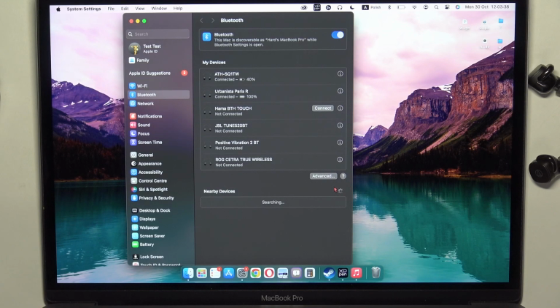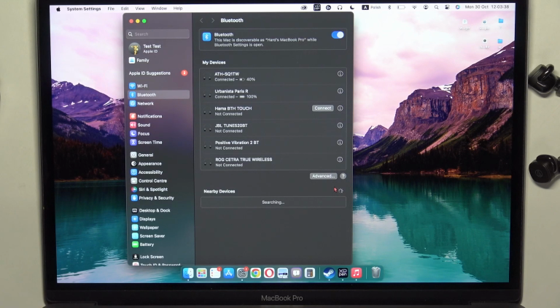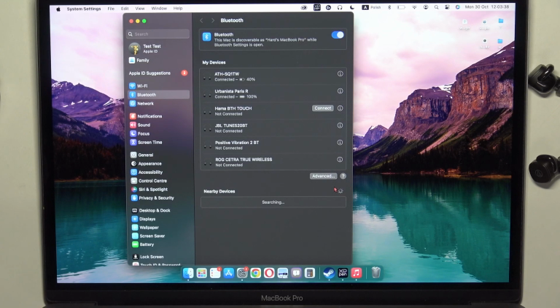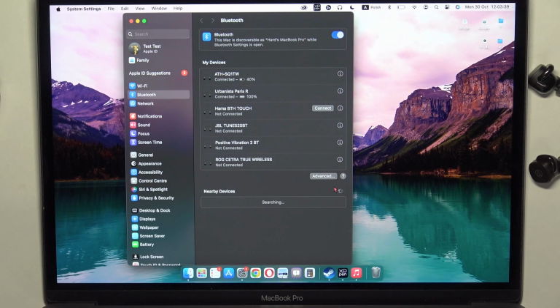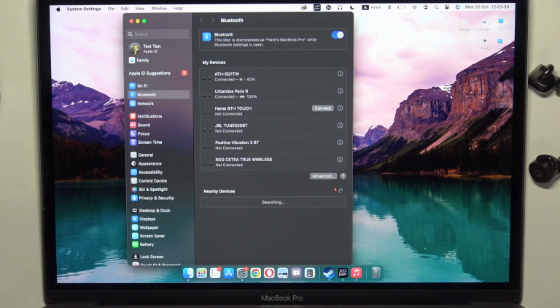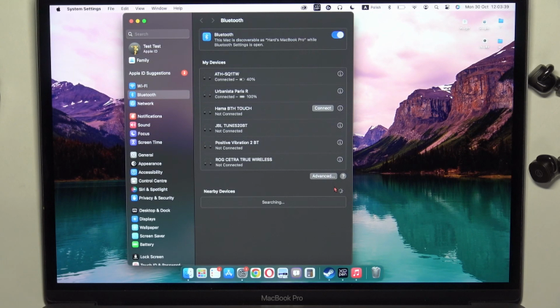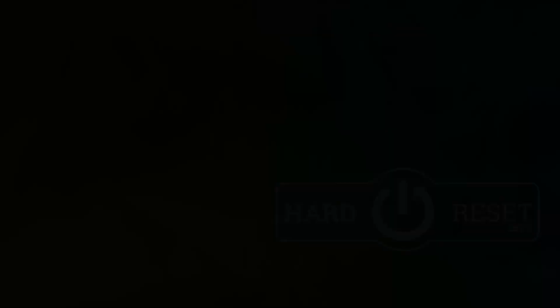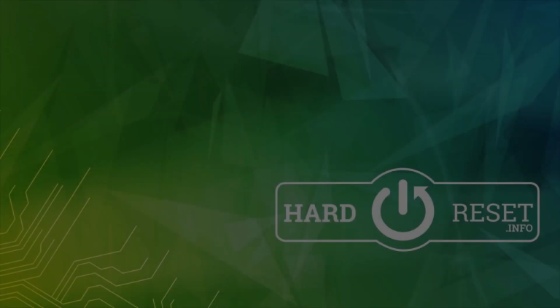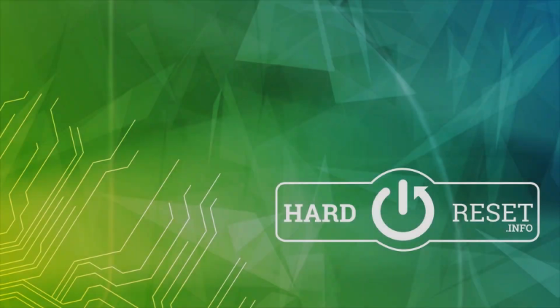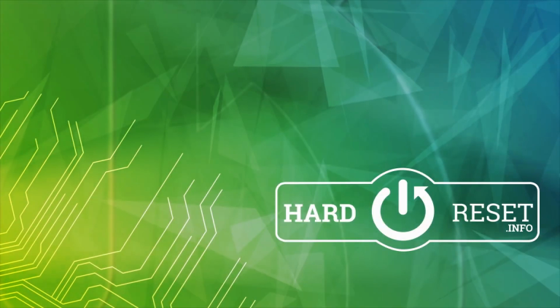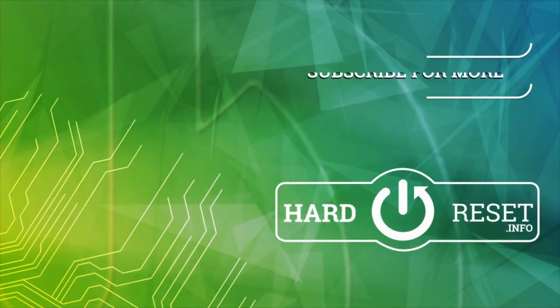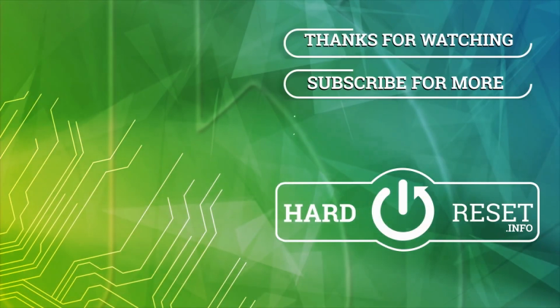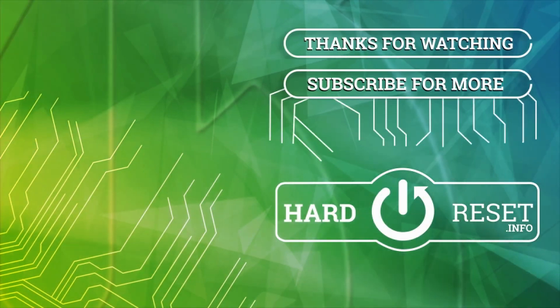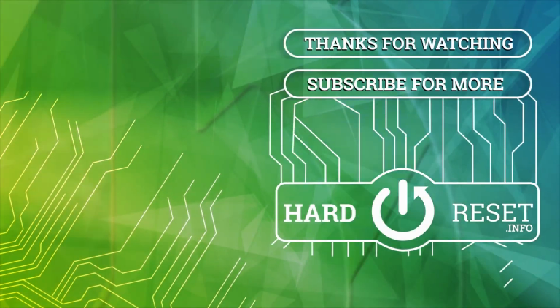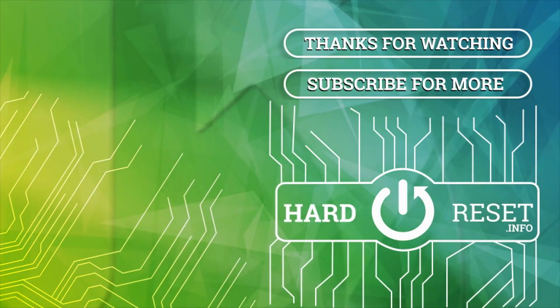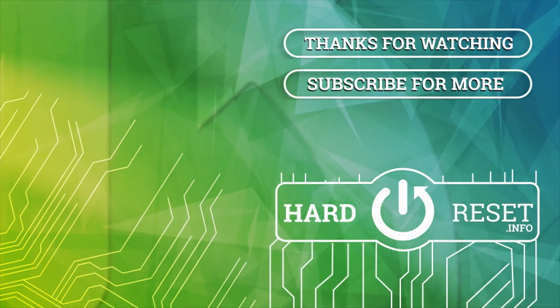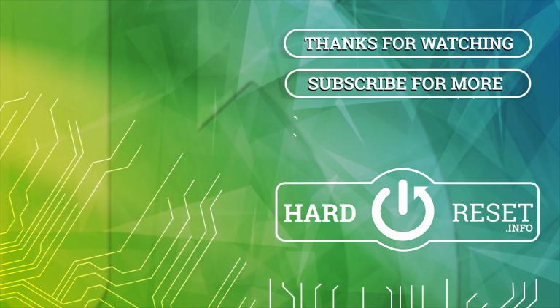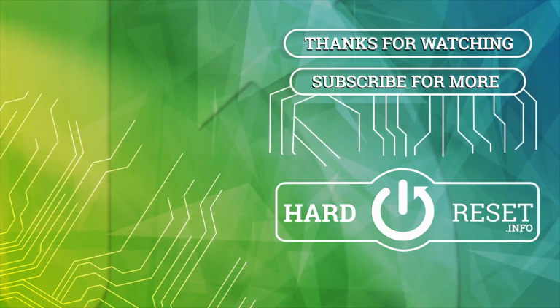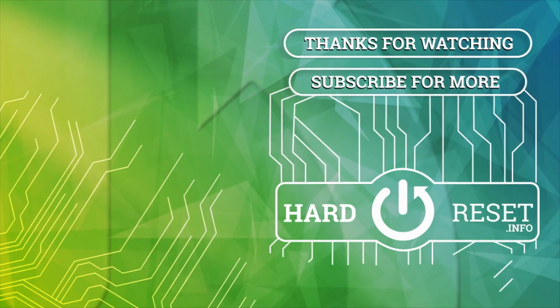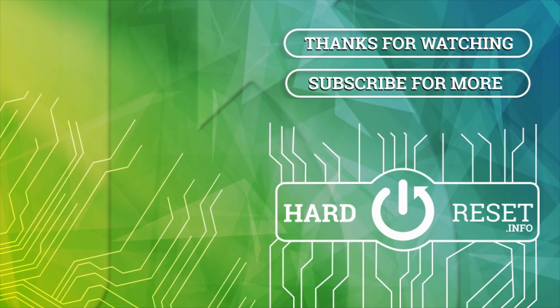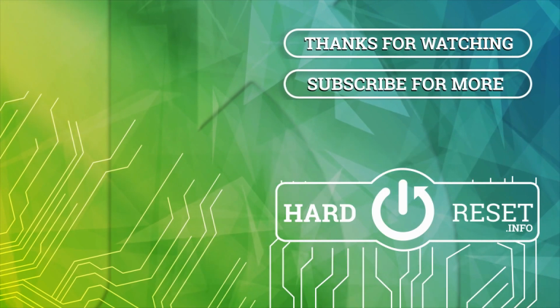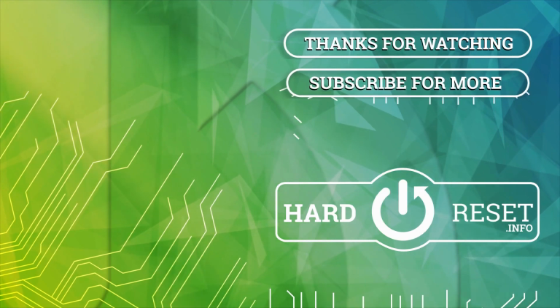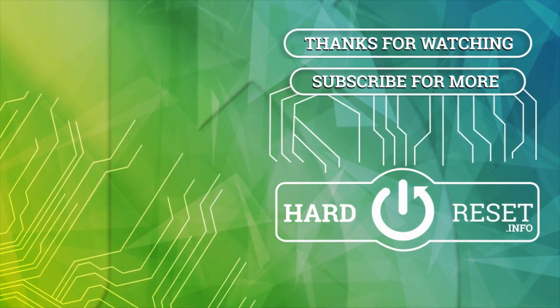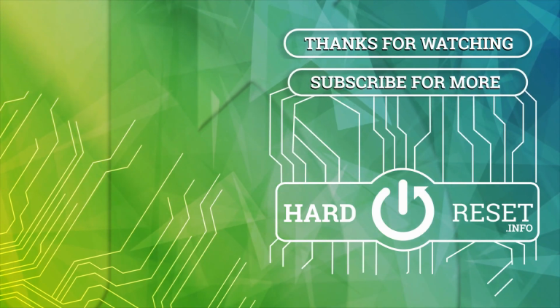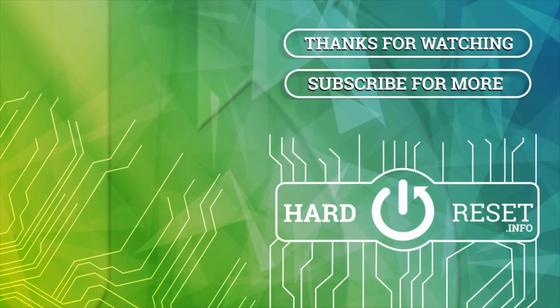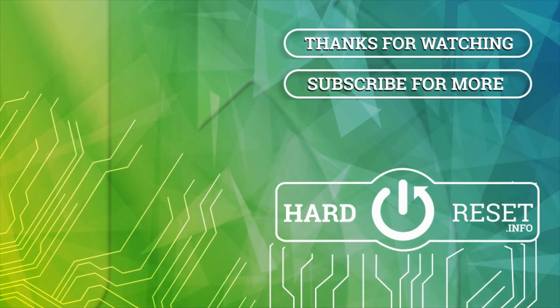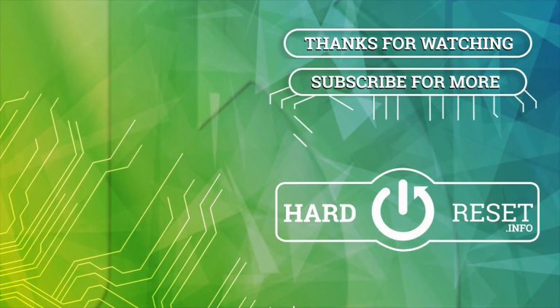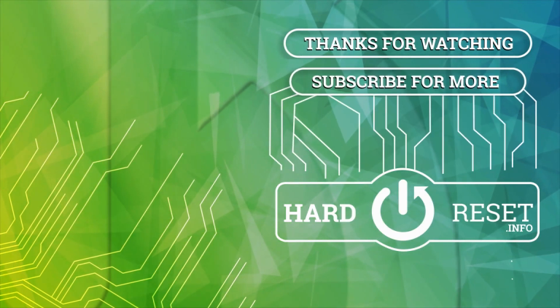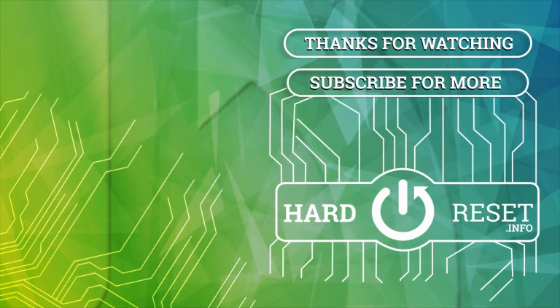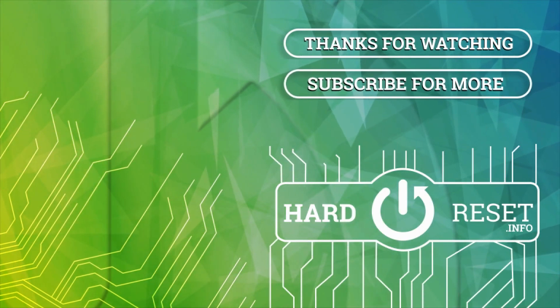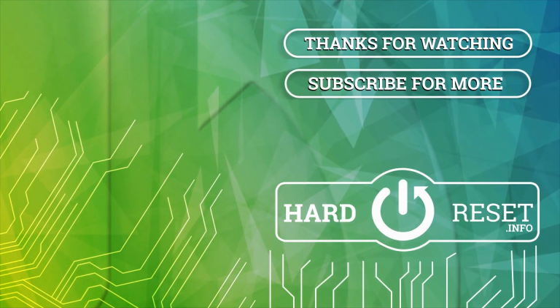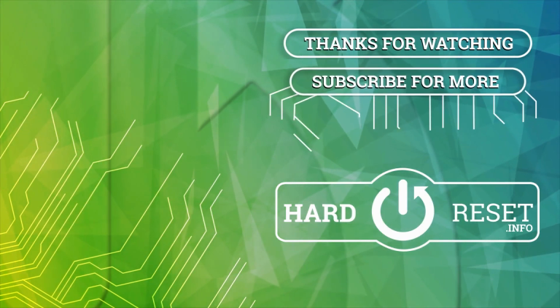And that's all for this video. Hope you like it. Thank you.